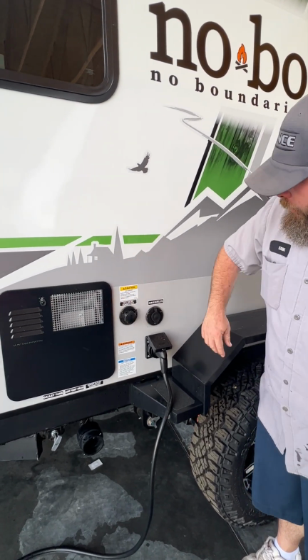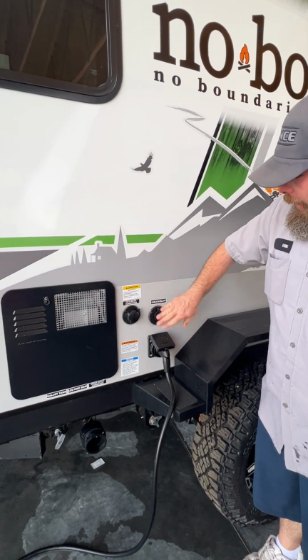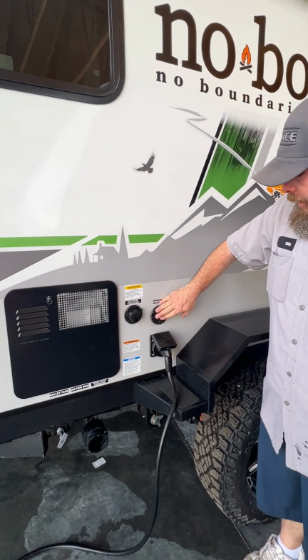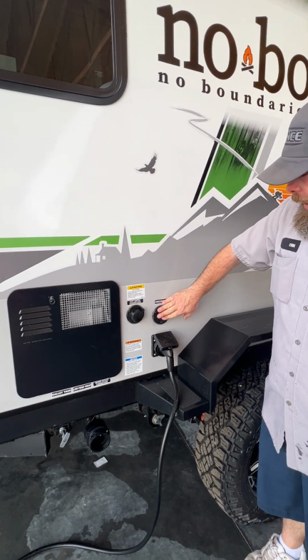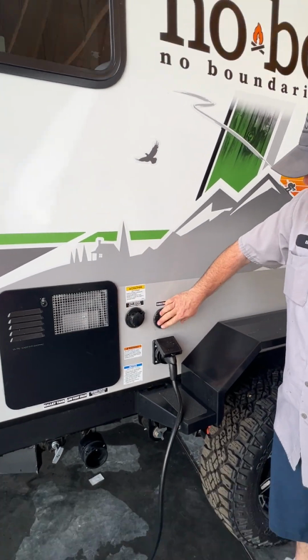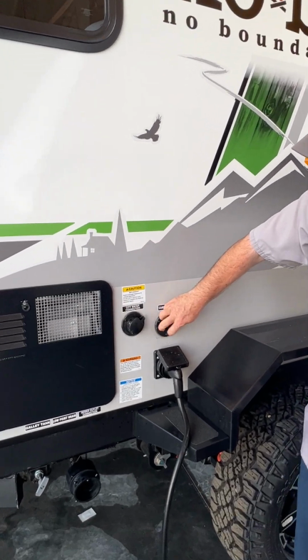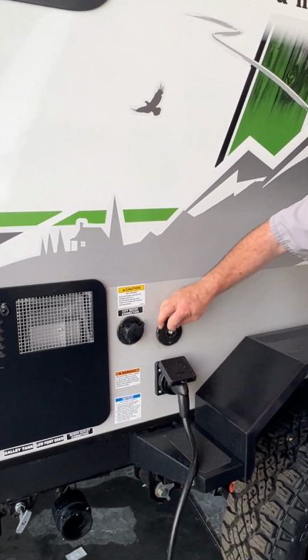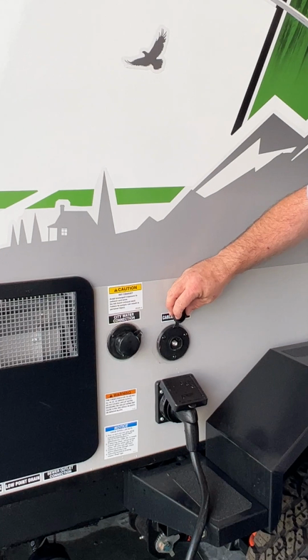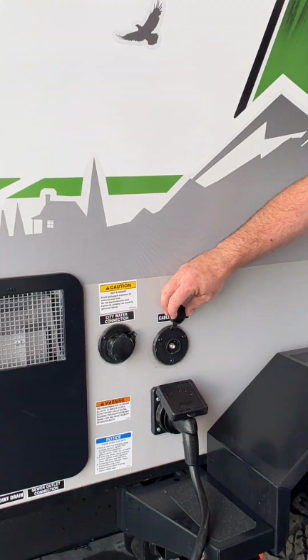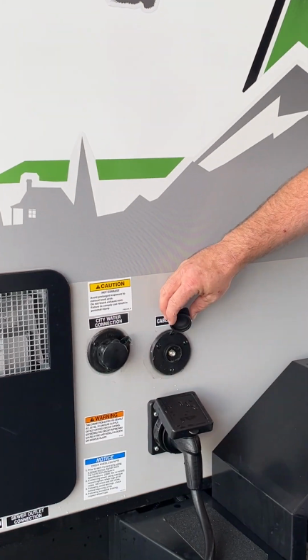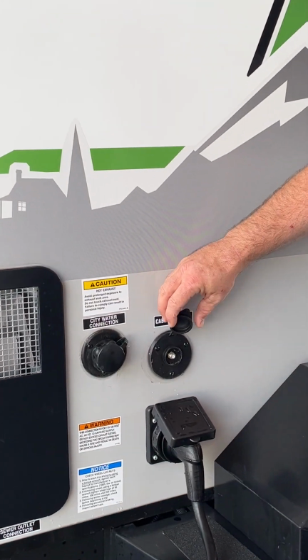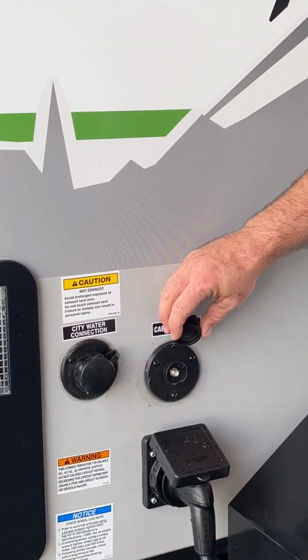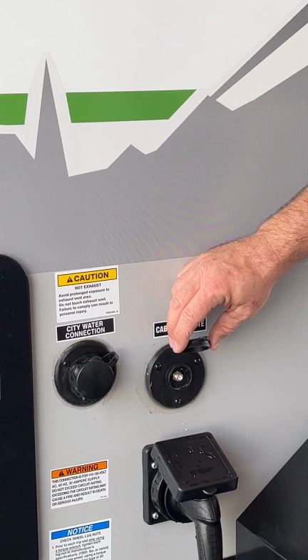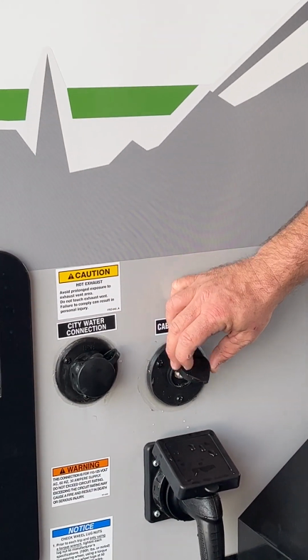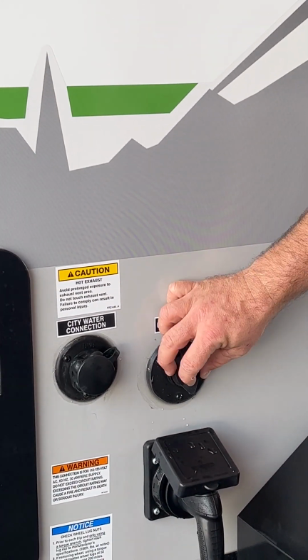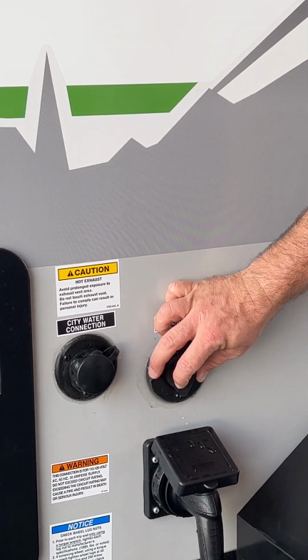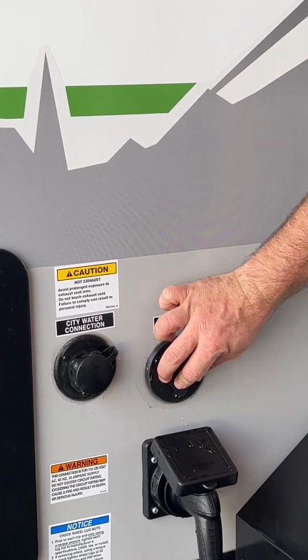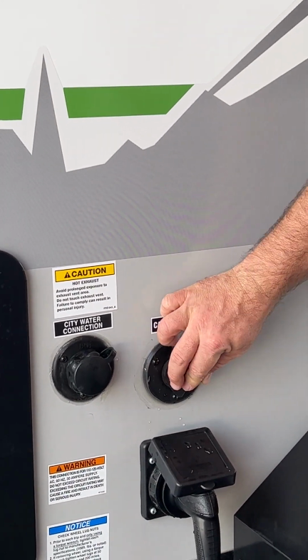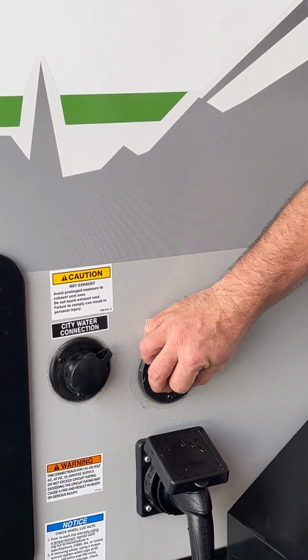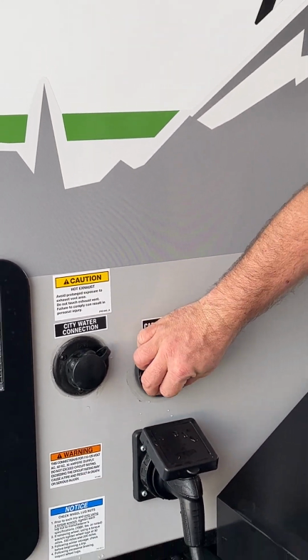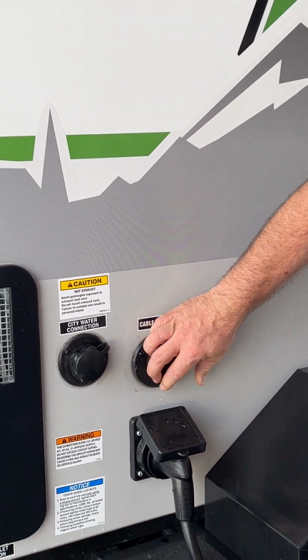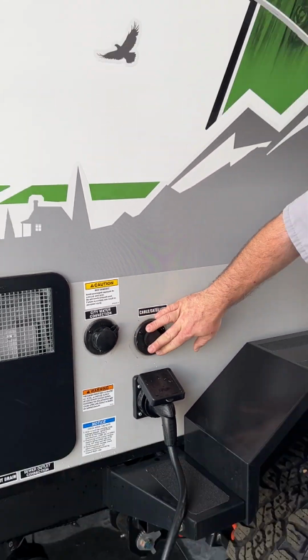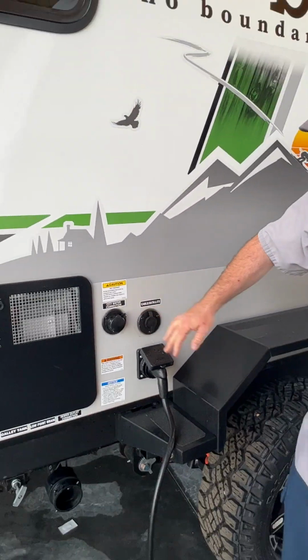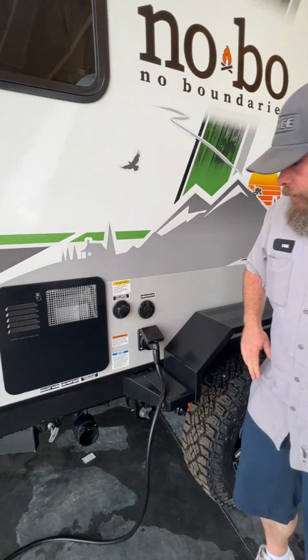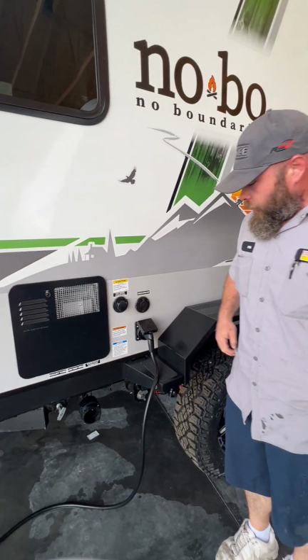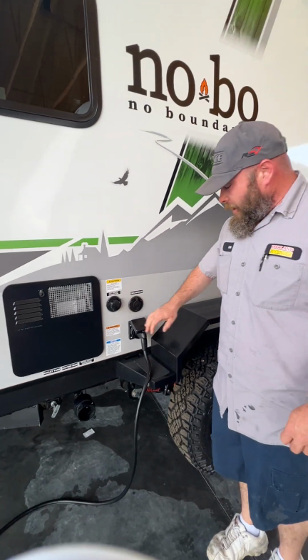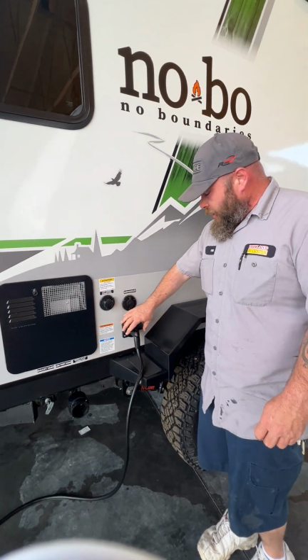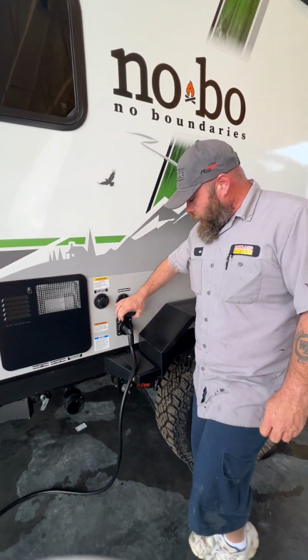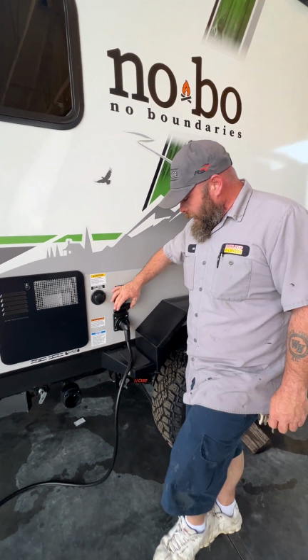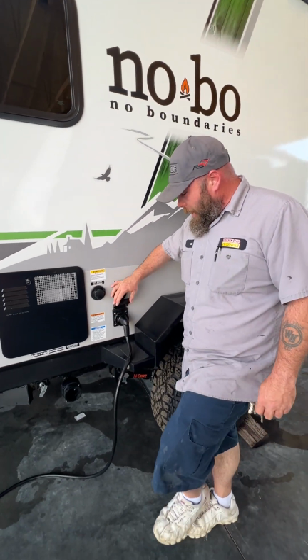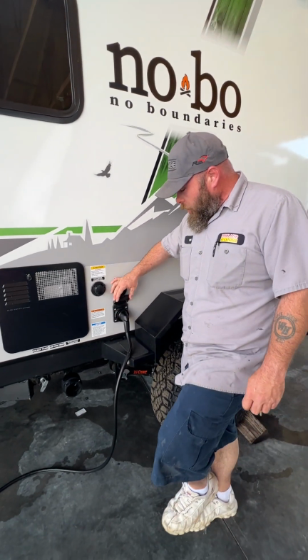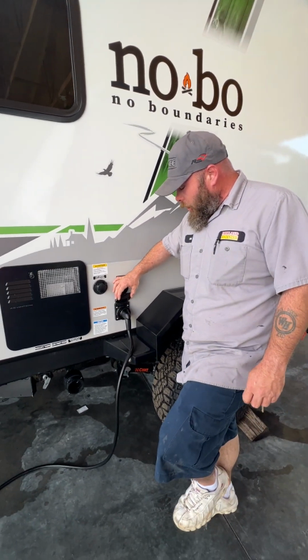Right next to that is going to be your cable hookup for campground cable. You do have a 30-amp power cord.